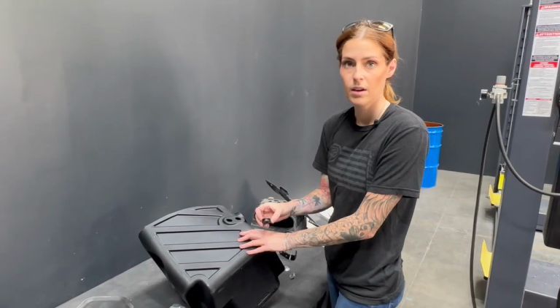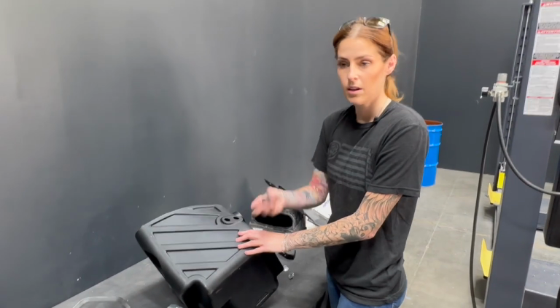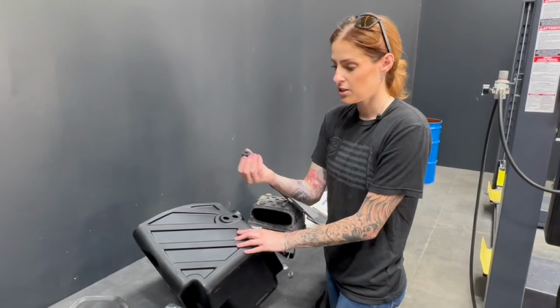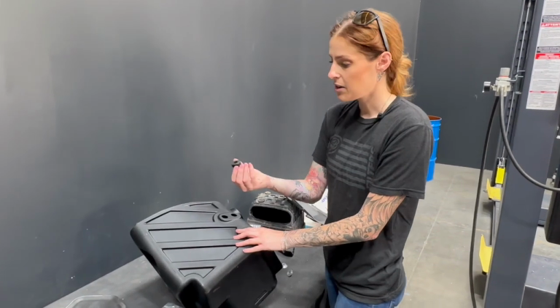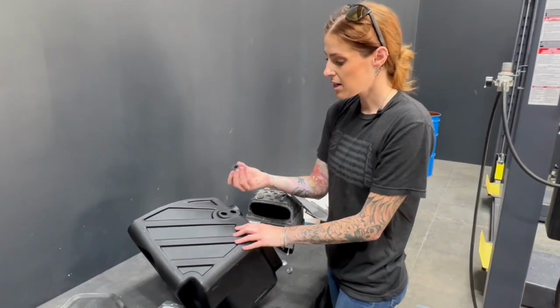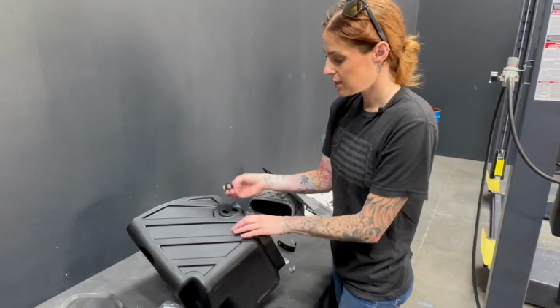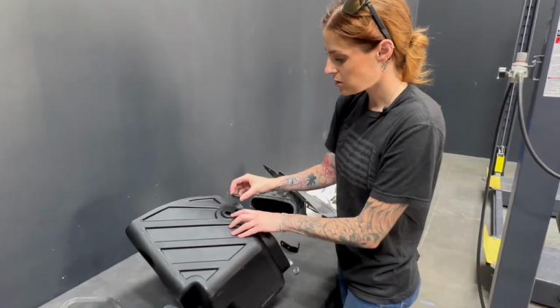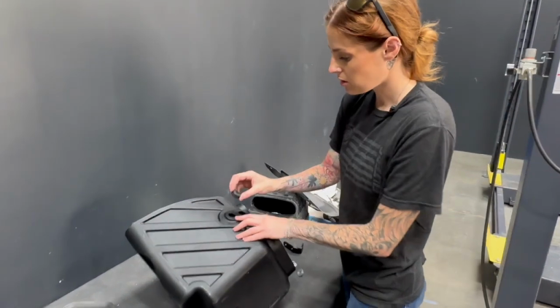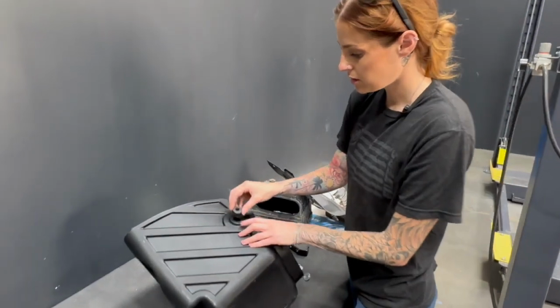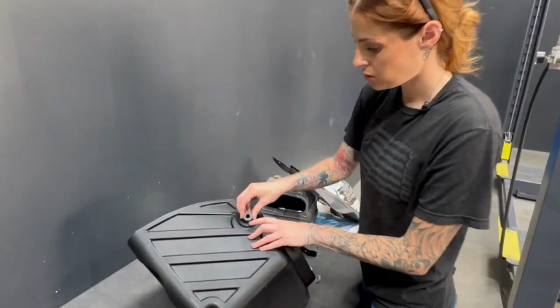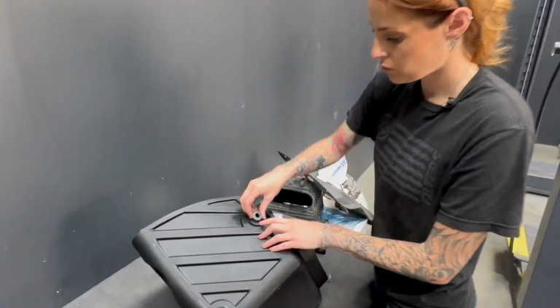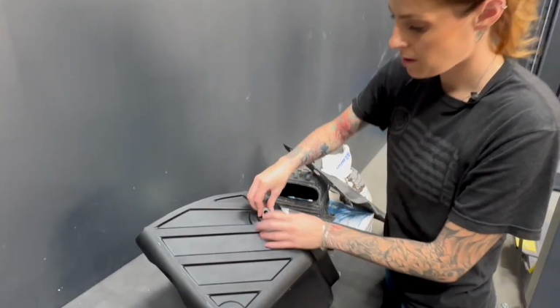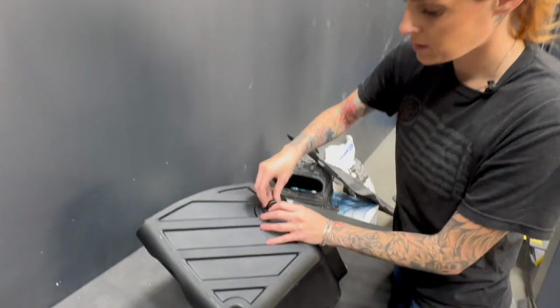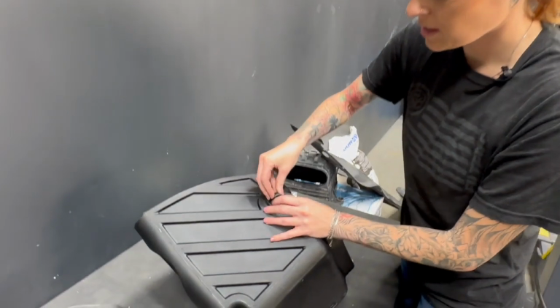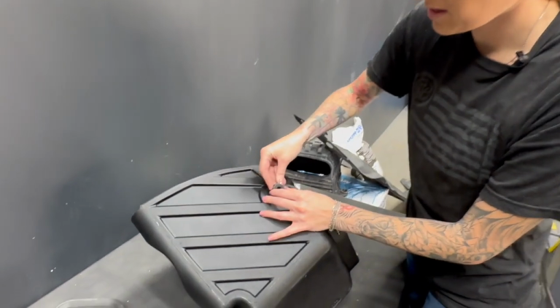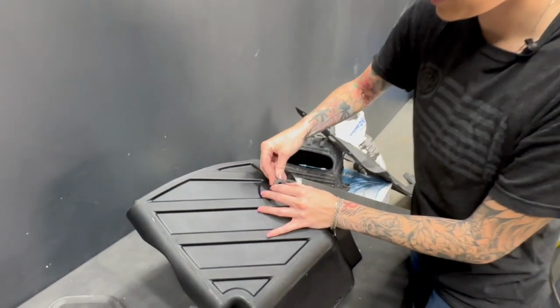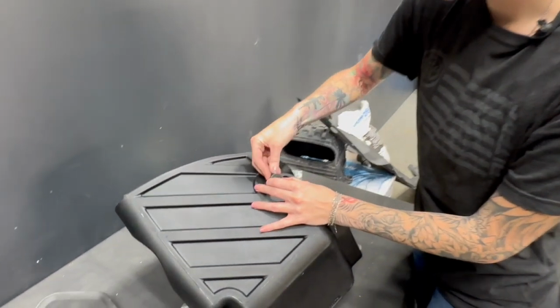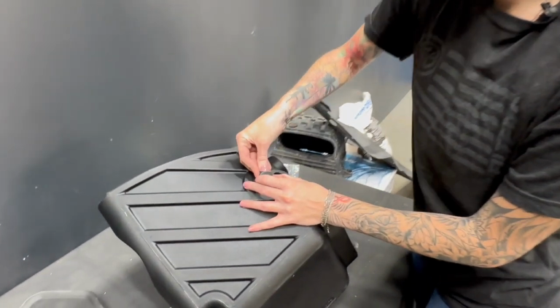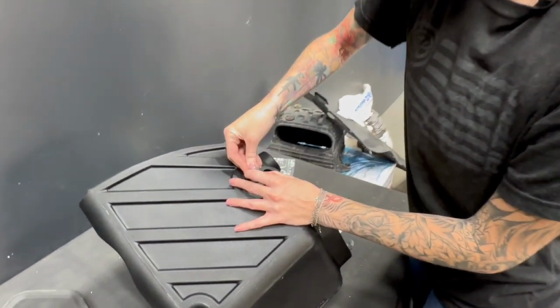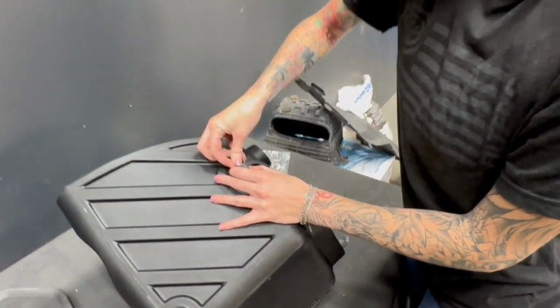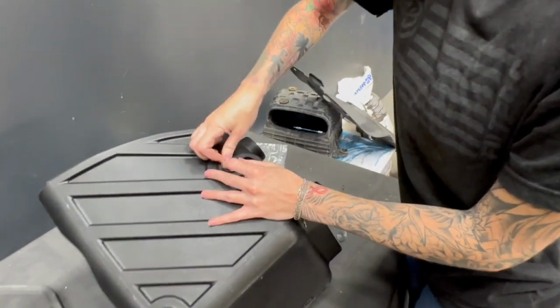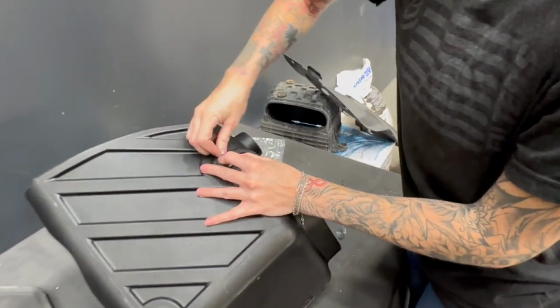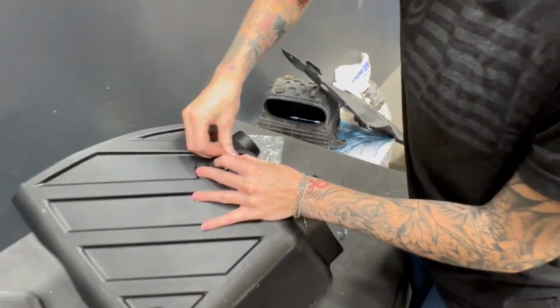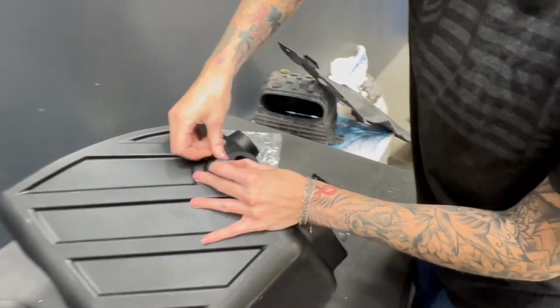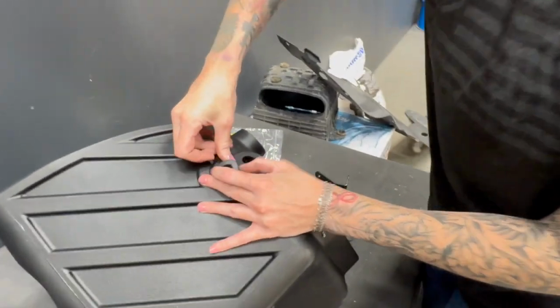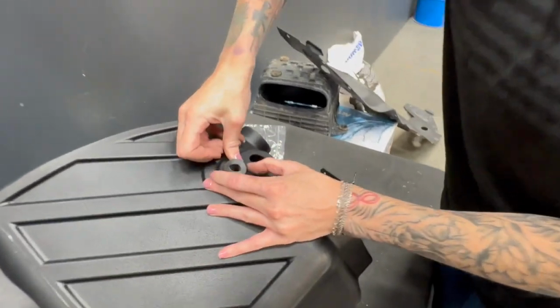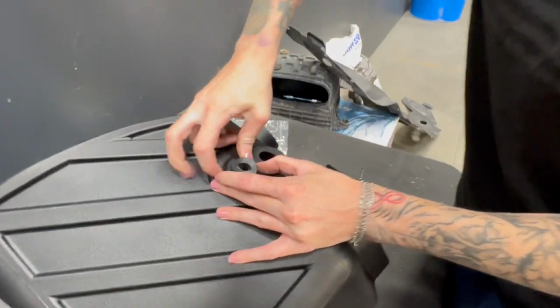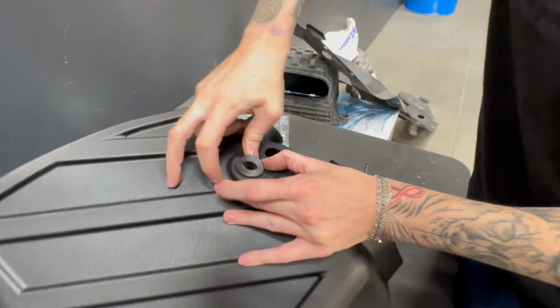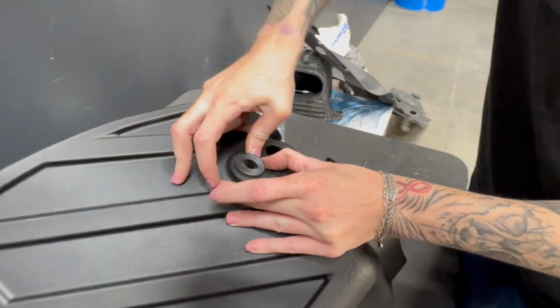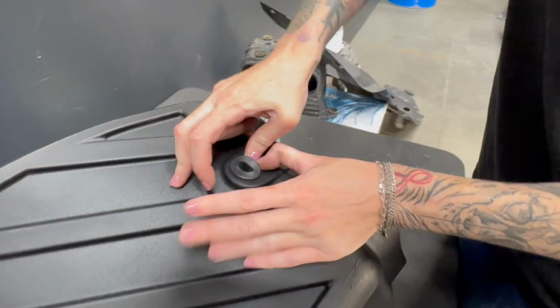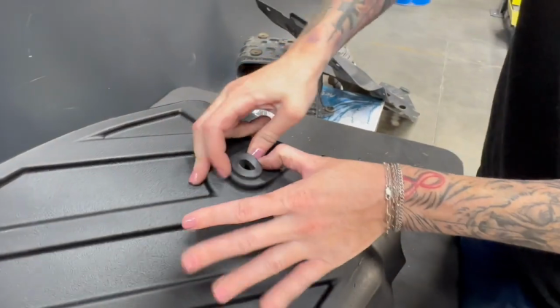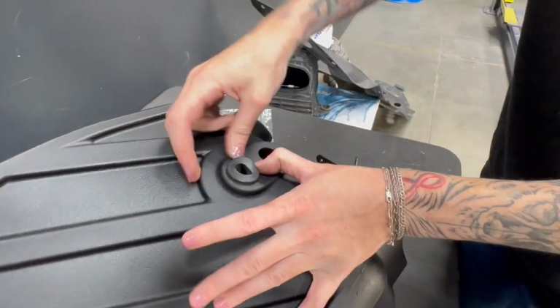Now we're going to install these two grommets and then the shoulder washers from the inside of the air box.